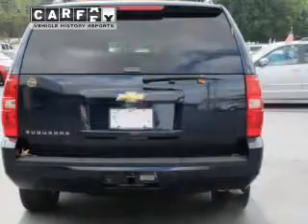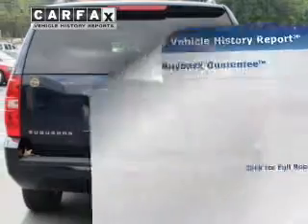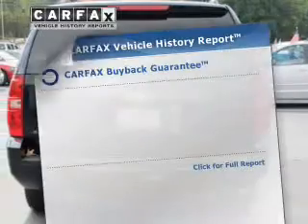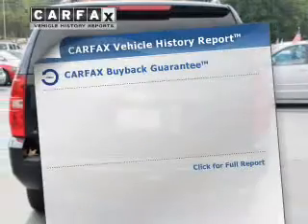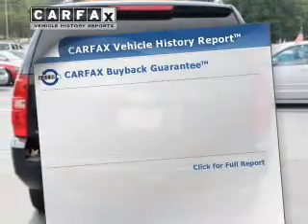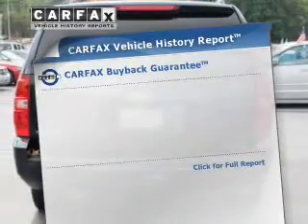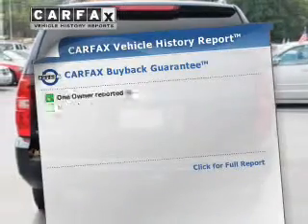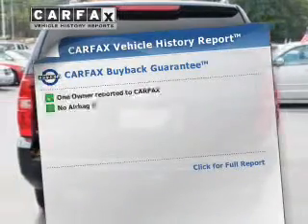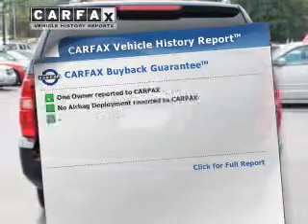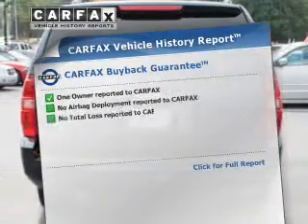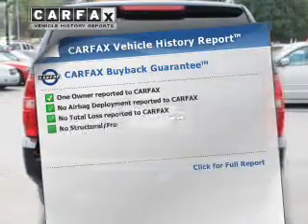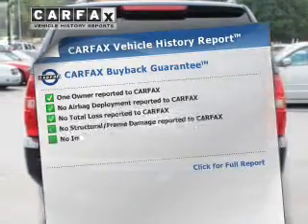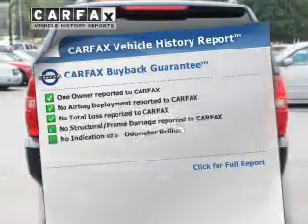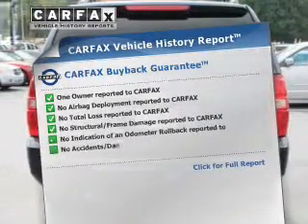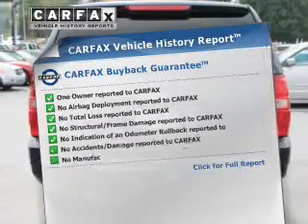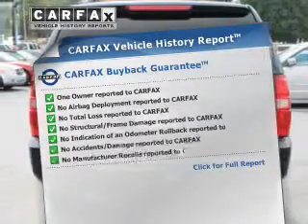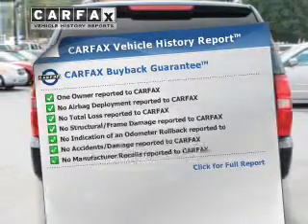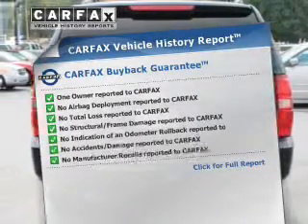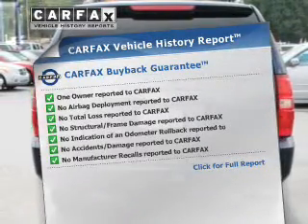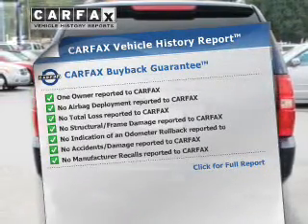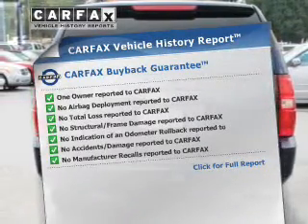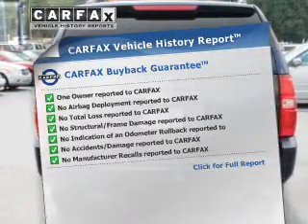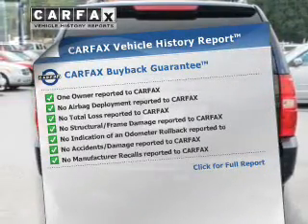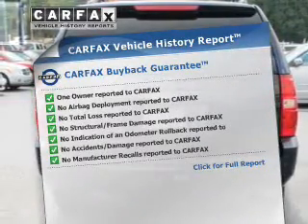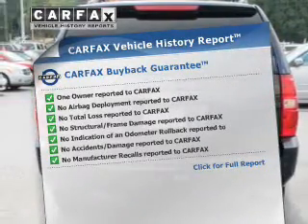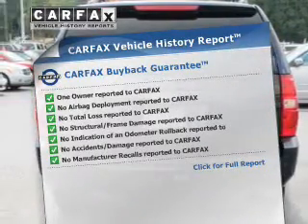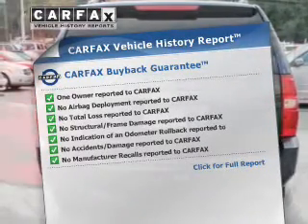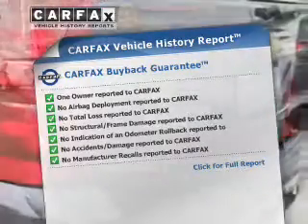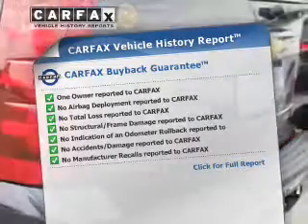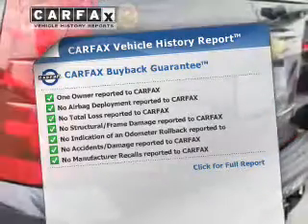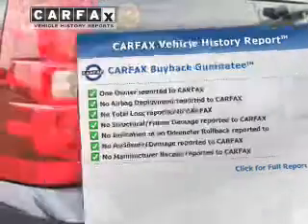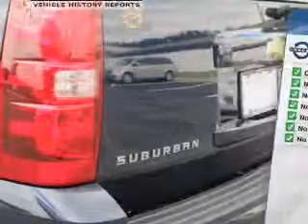Know the history on this ride and greatly reduce your buying risk with the included Carfax Vehicle History Report.